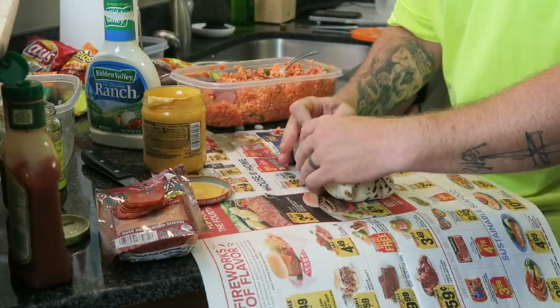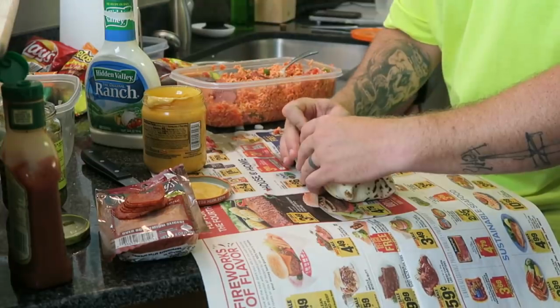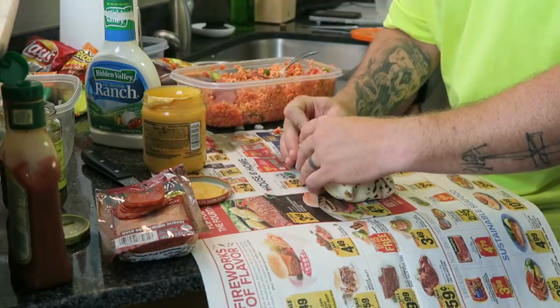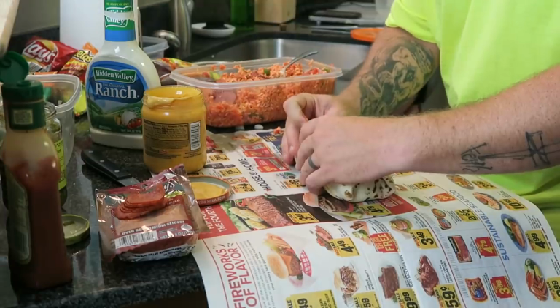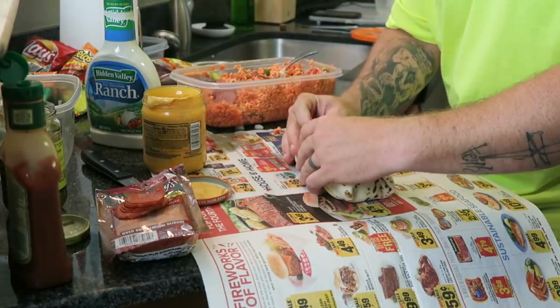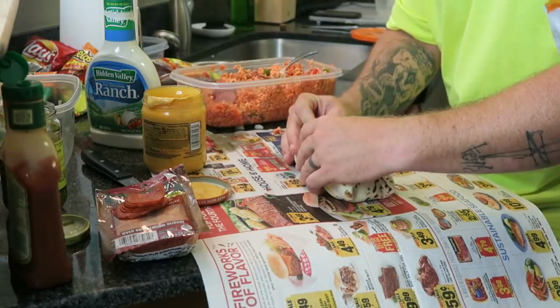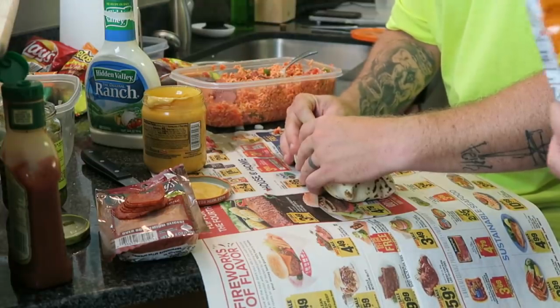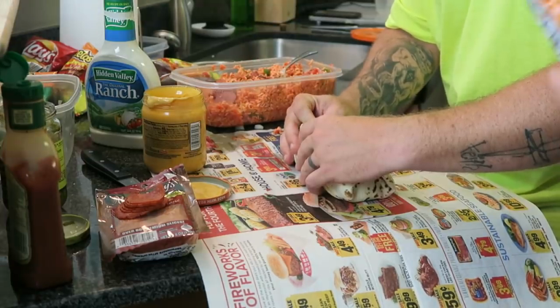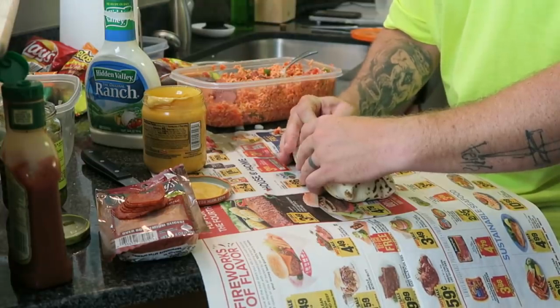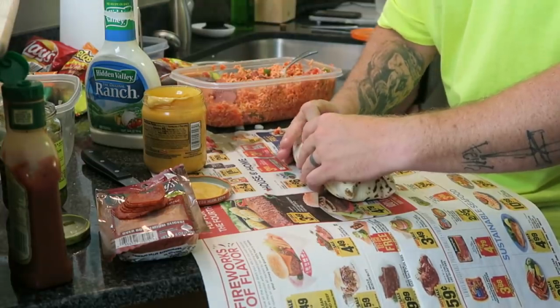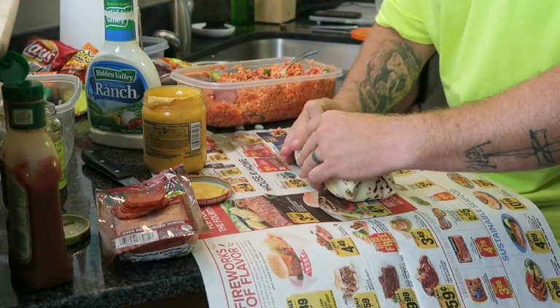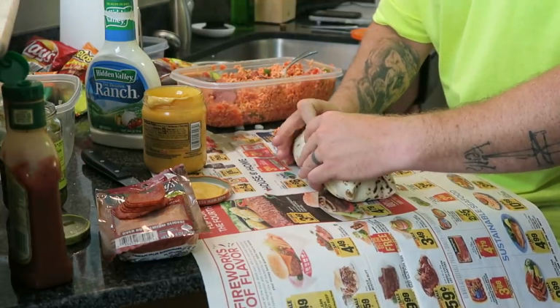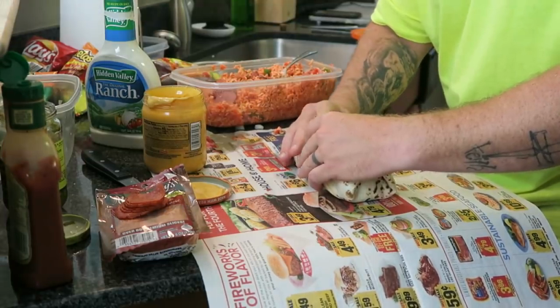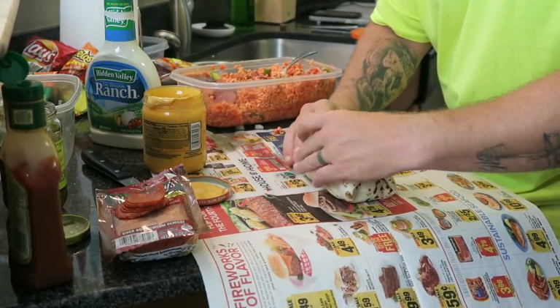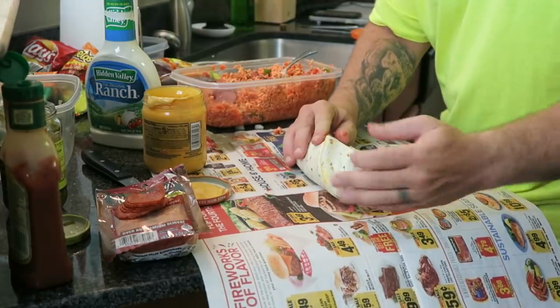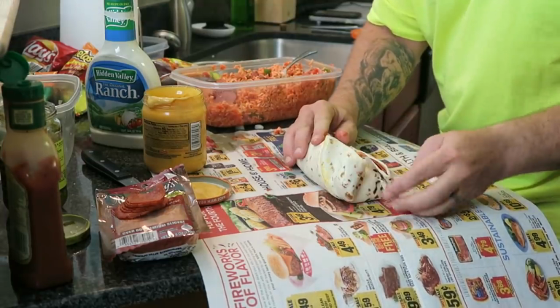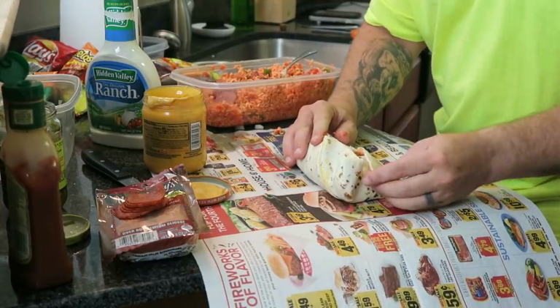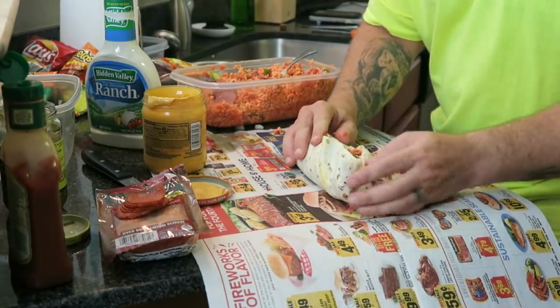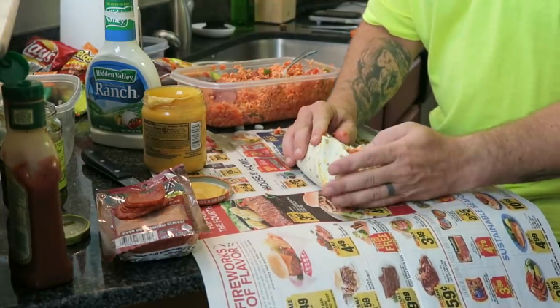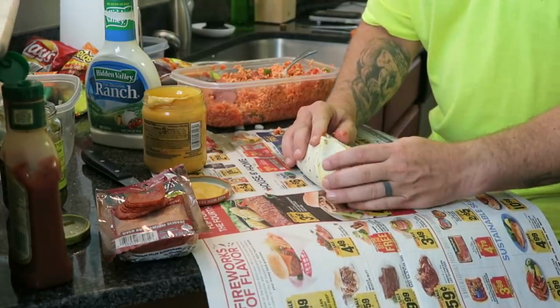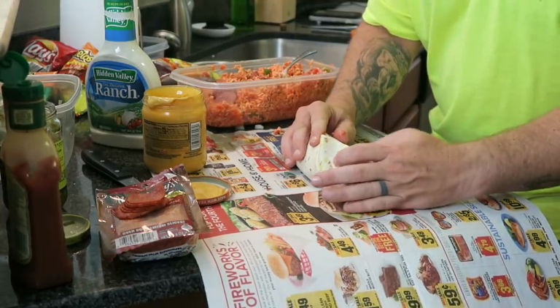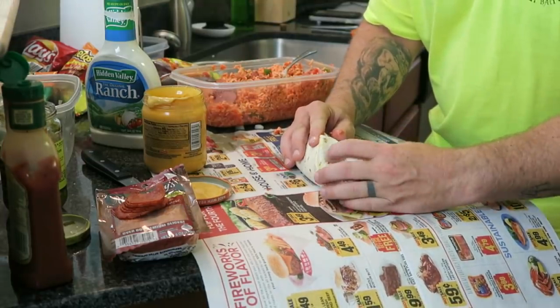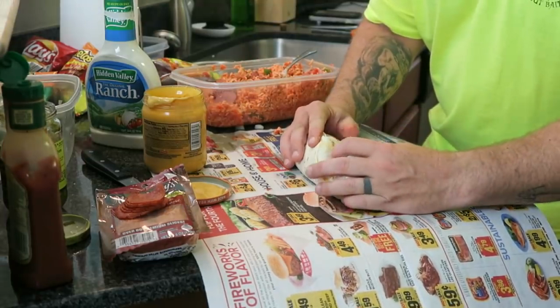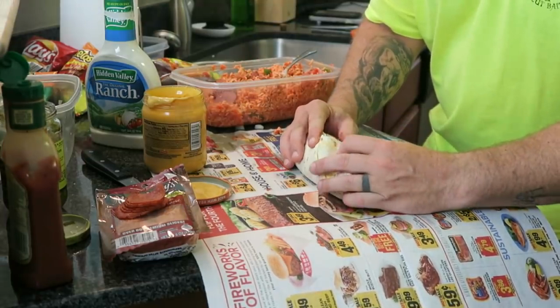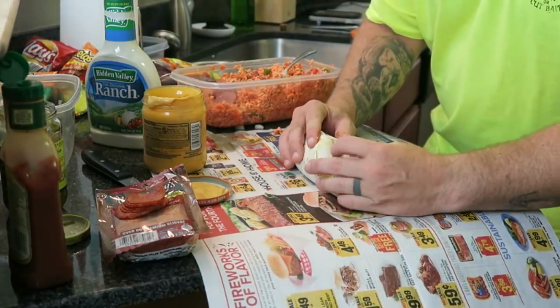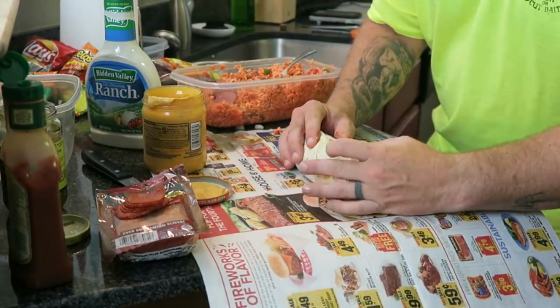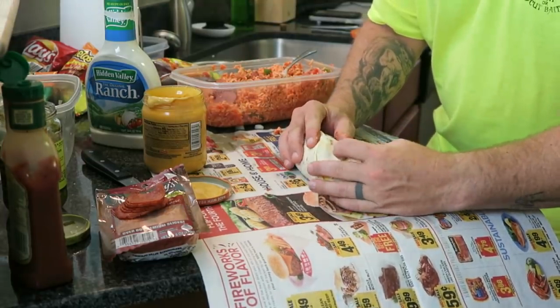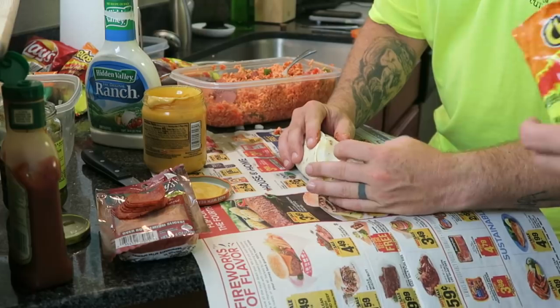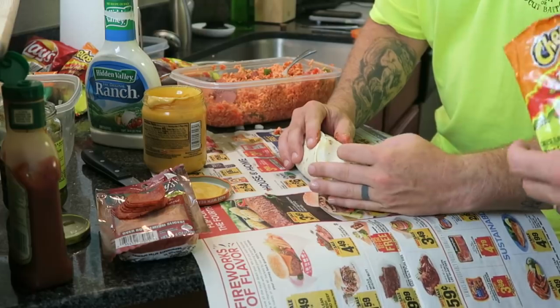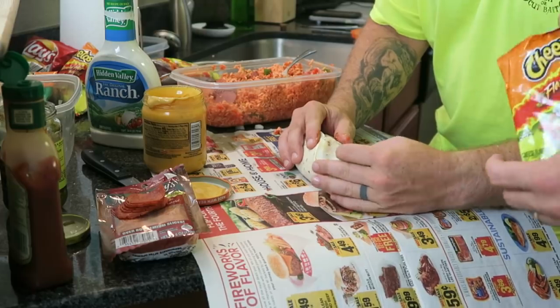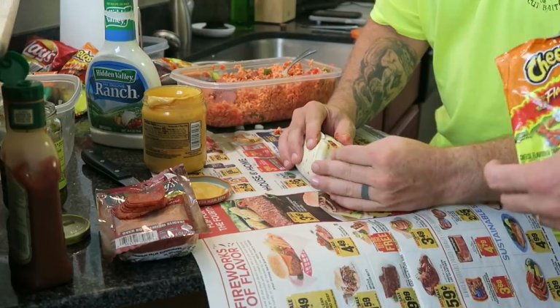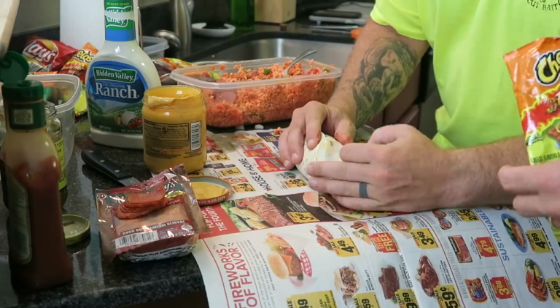This is where the chip bags are going to come in handy — this sucker is going to be bagged up.